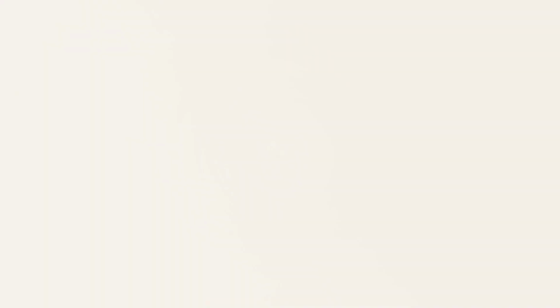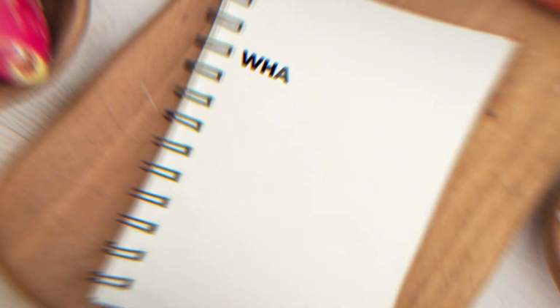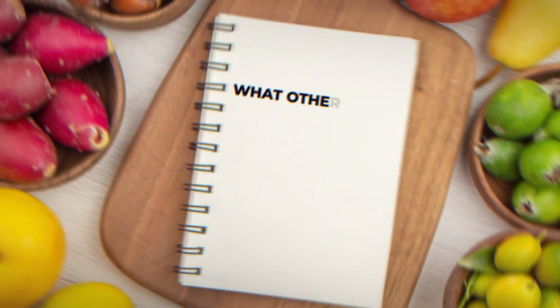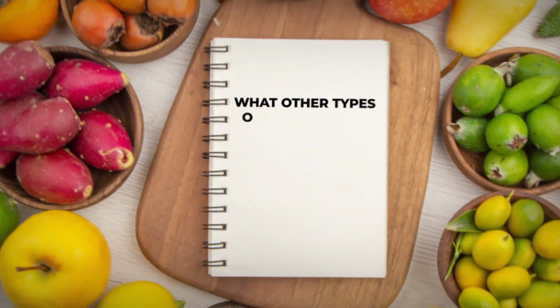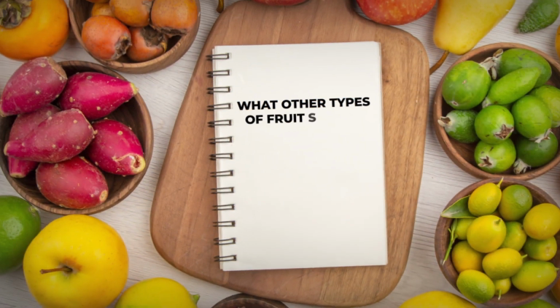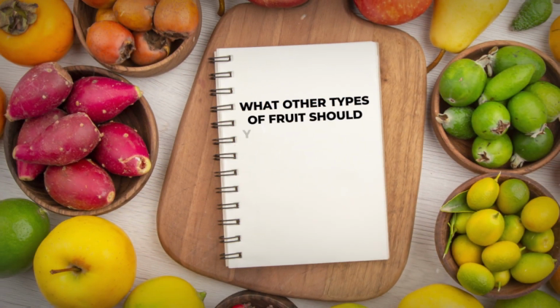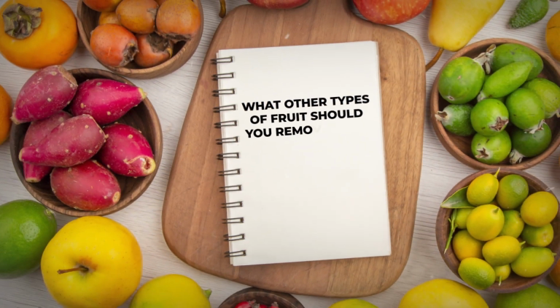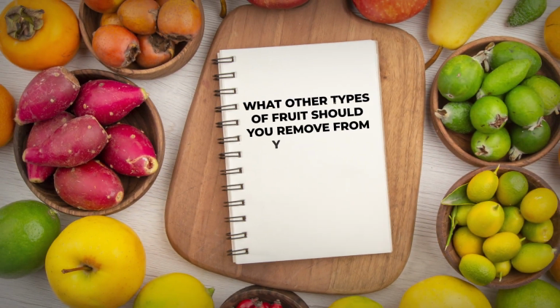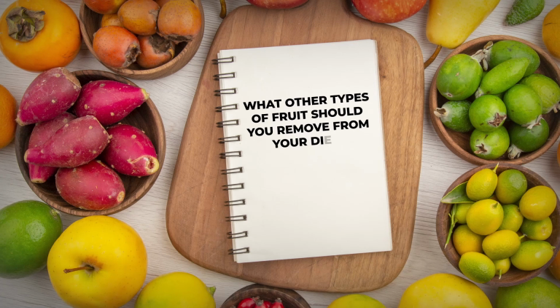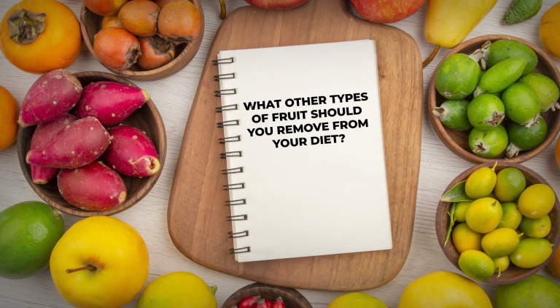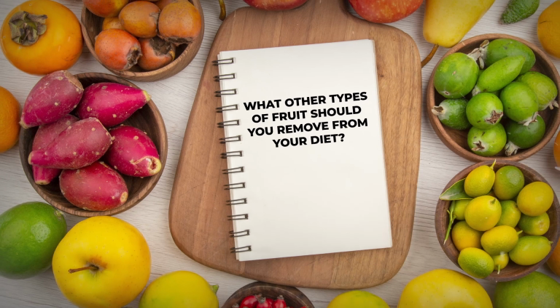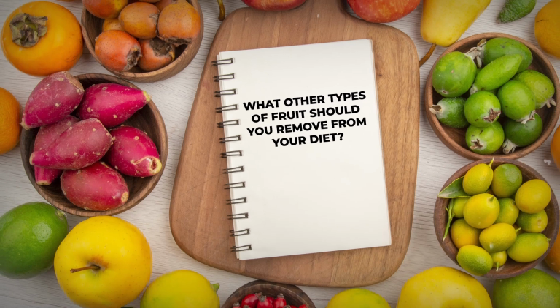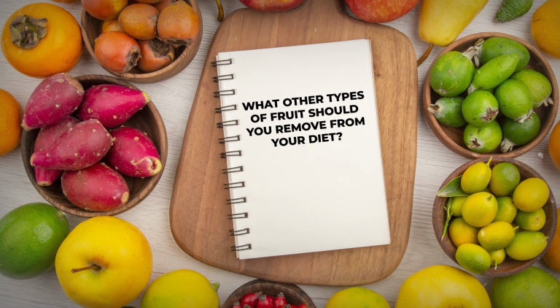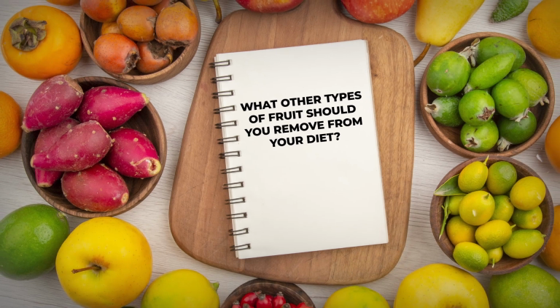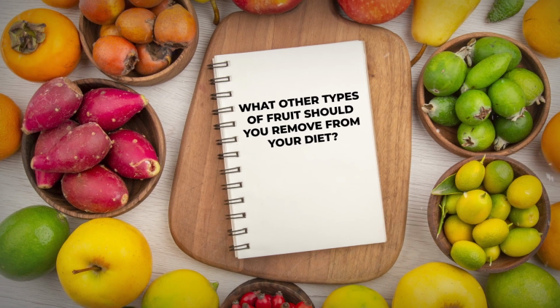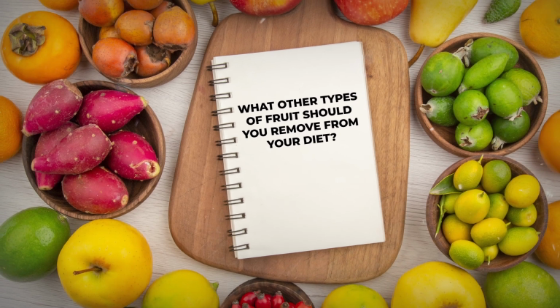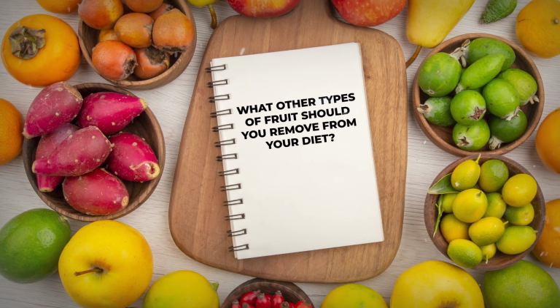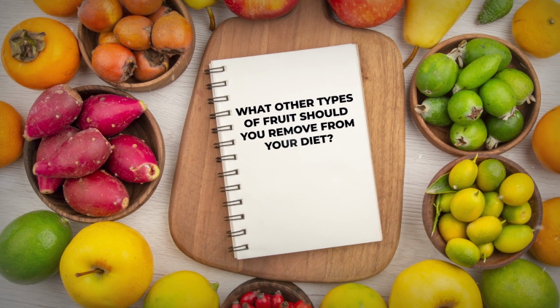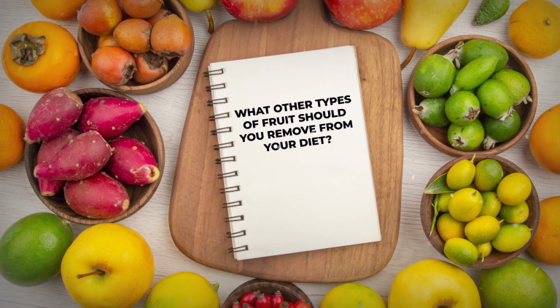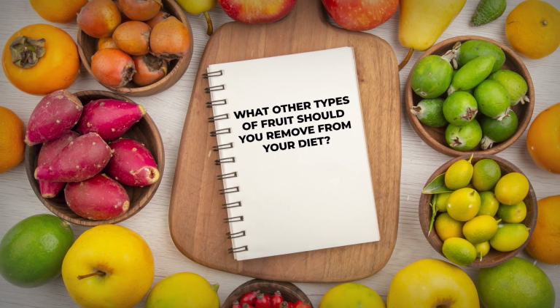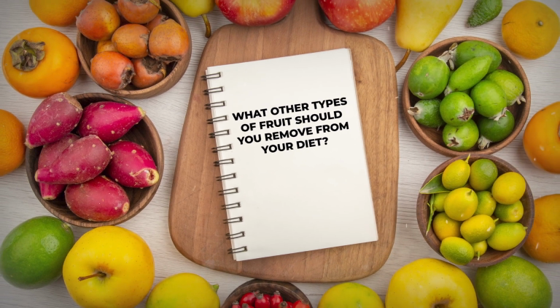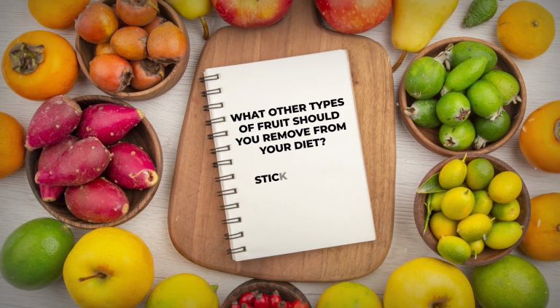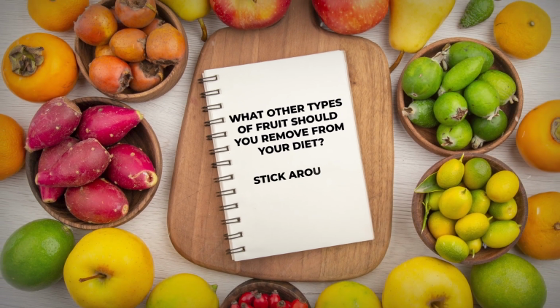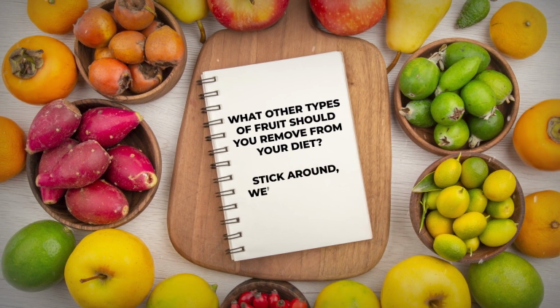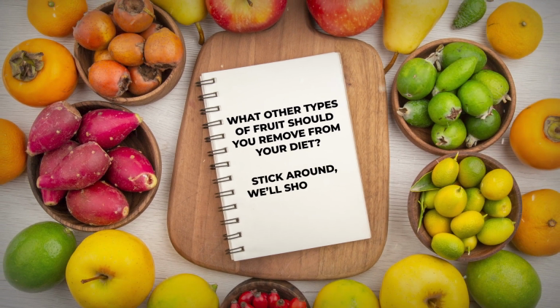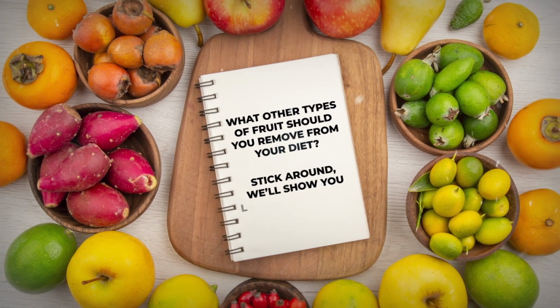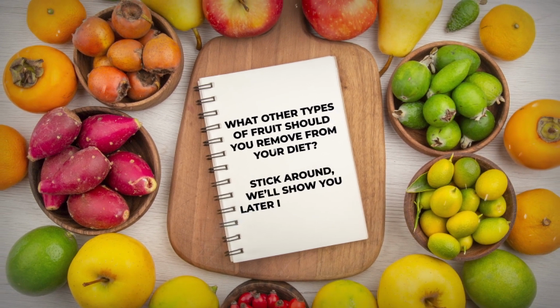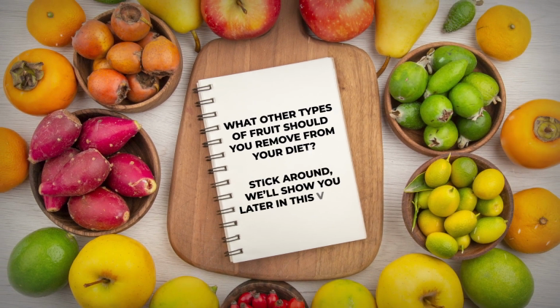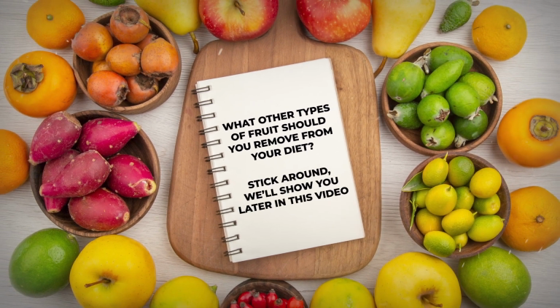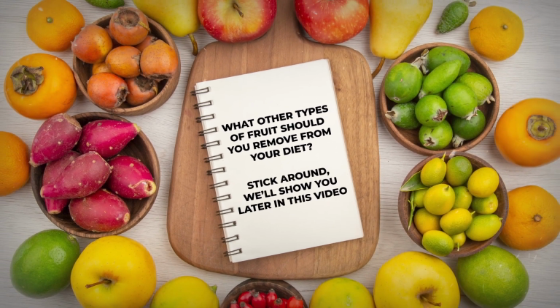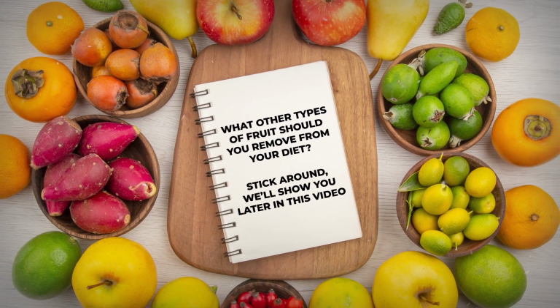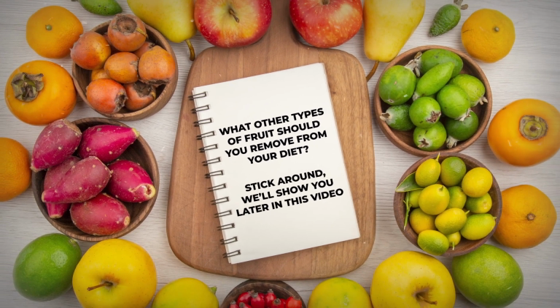What other types of fruit should you remove from your diet? Stick around, we'll show you later in this video.